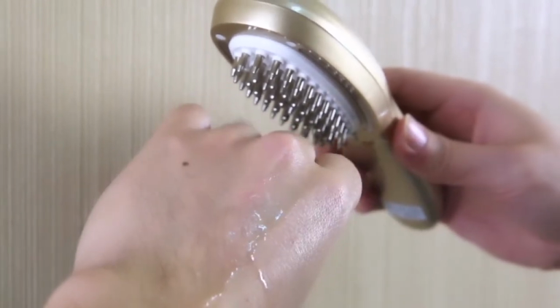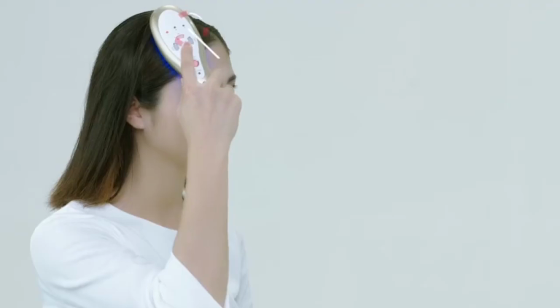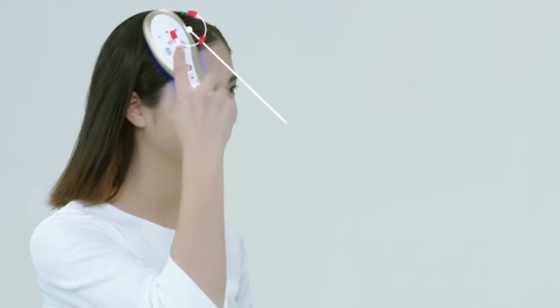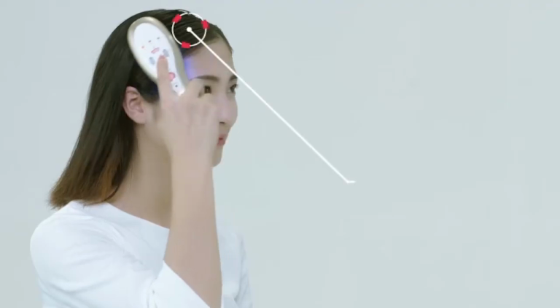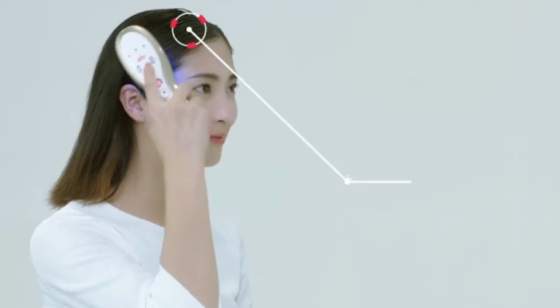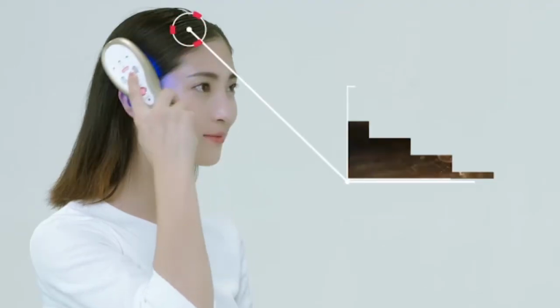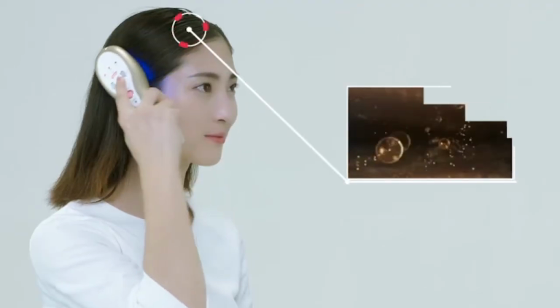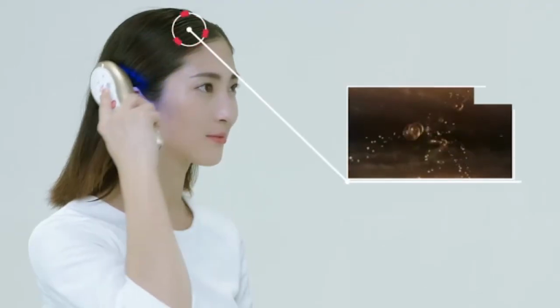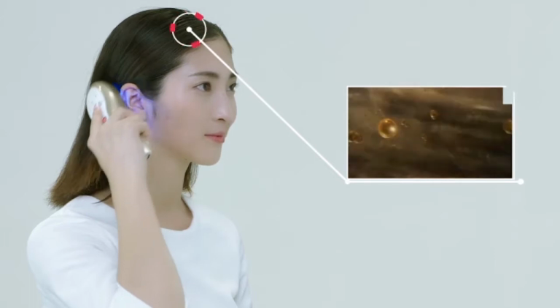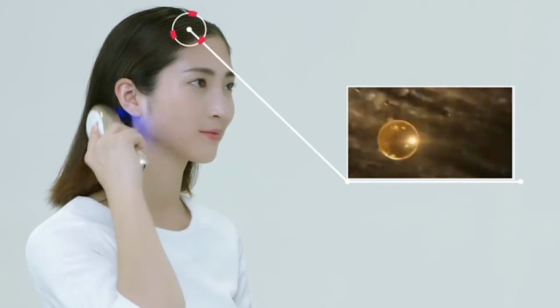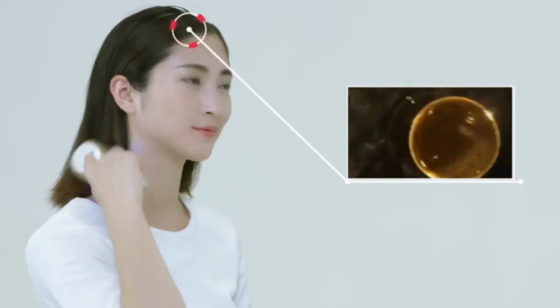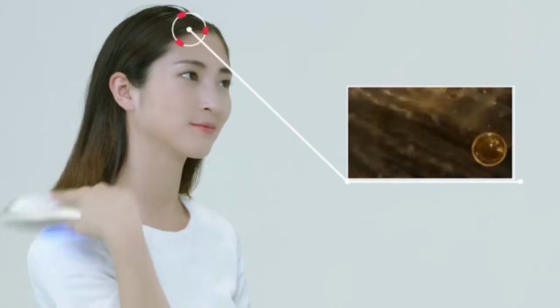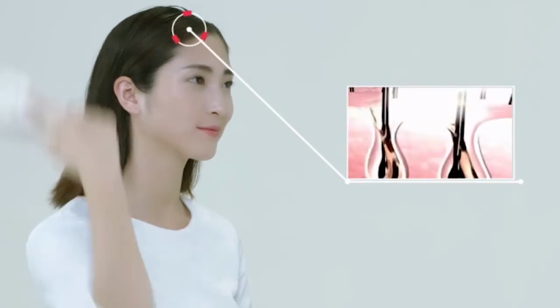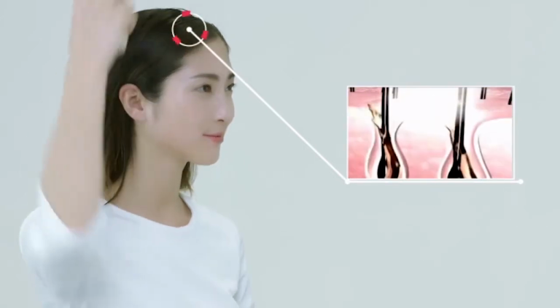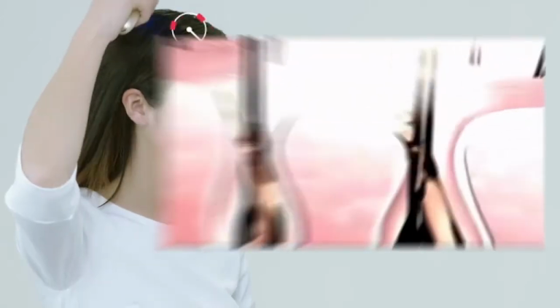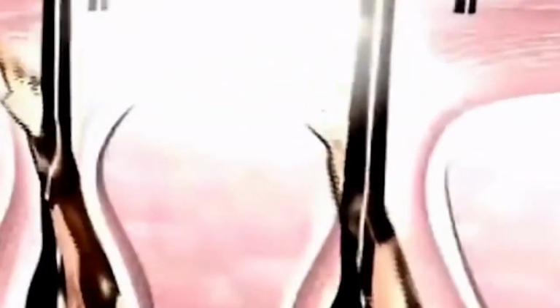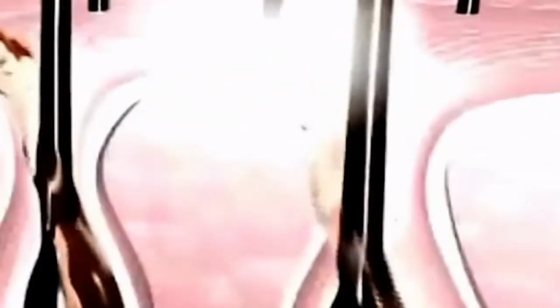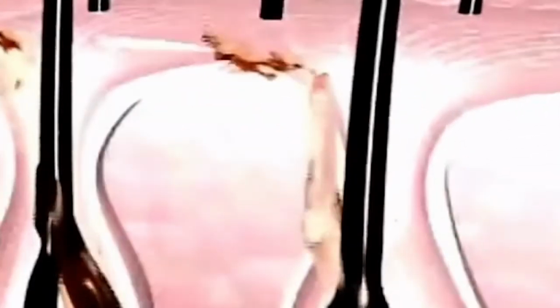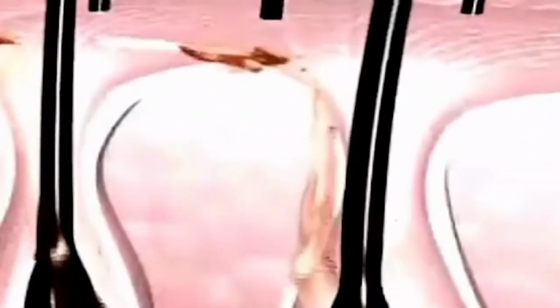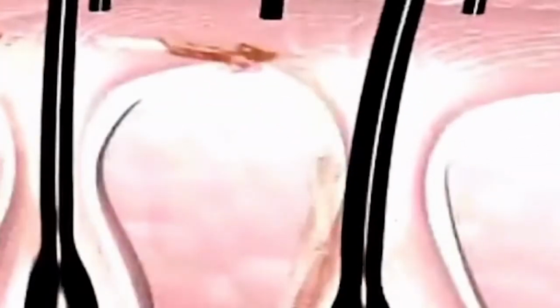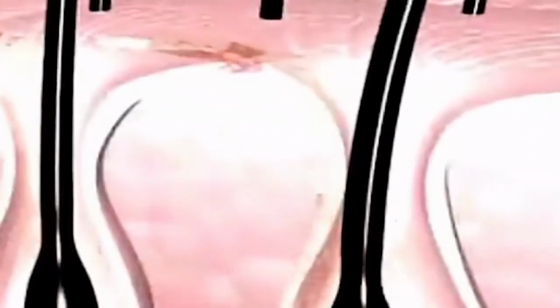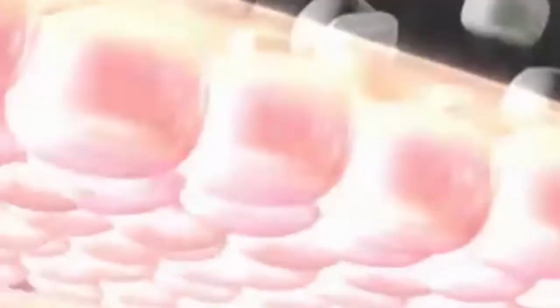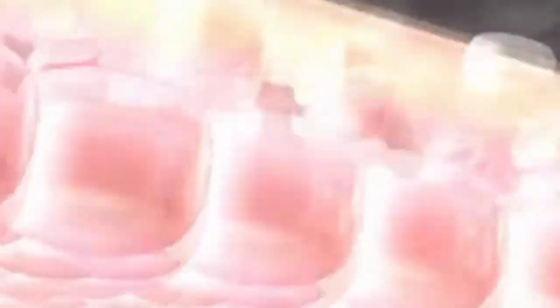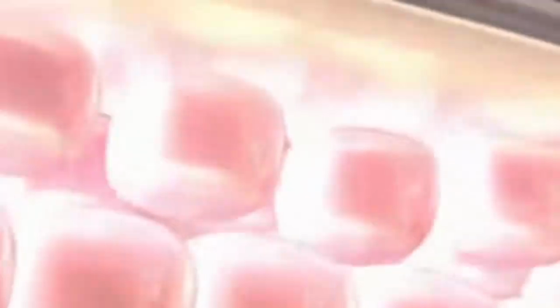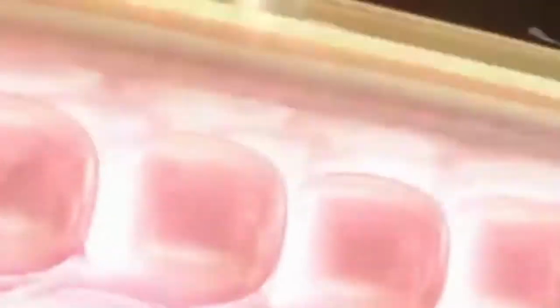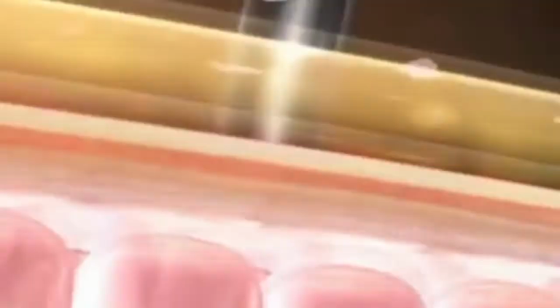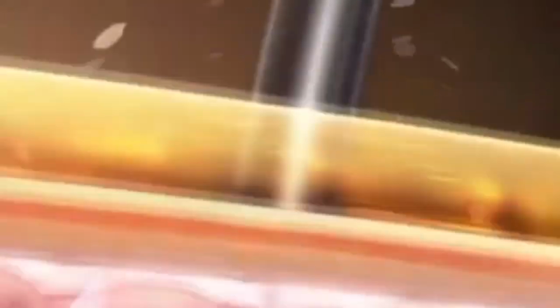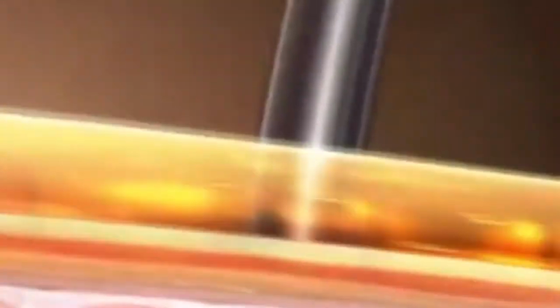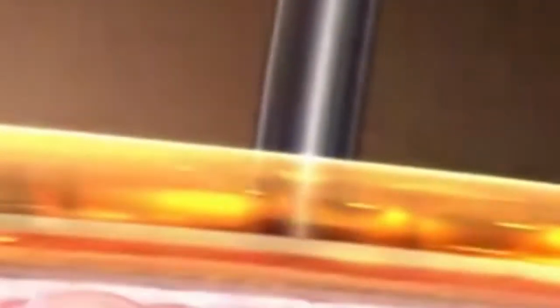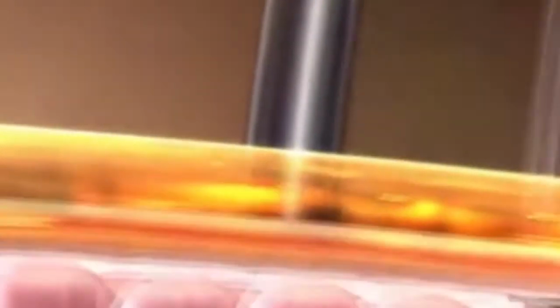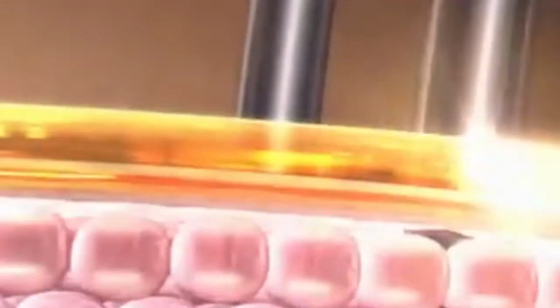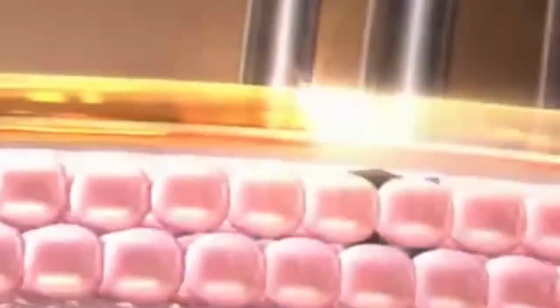The liquid can reach the root of hair directly through the channel walls, which can repair damaged hair efficiently.